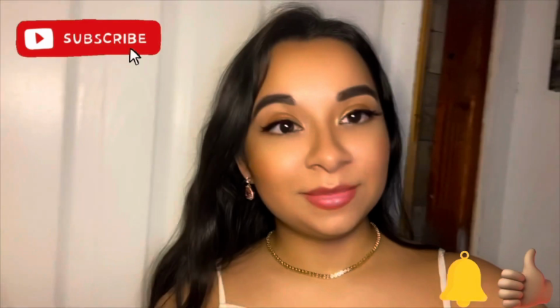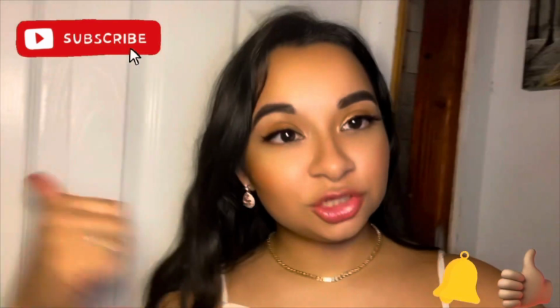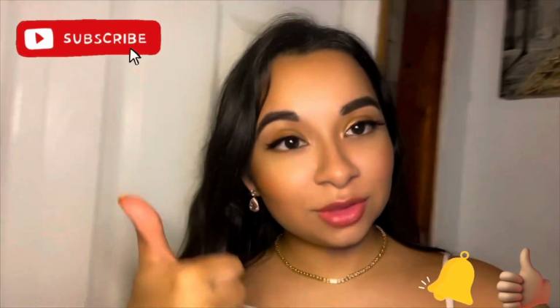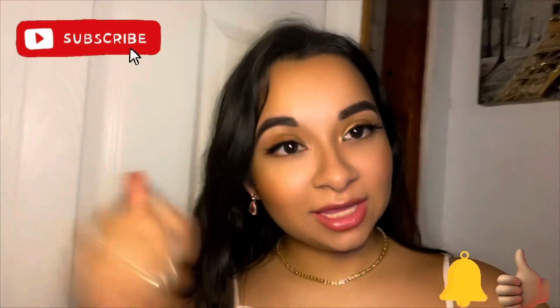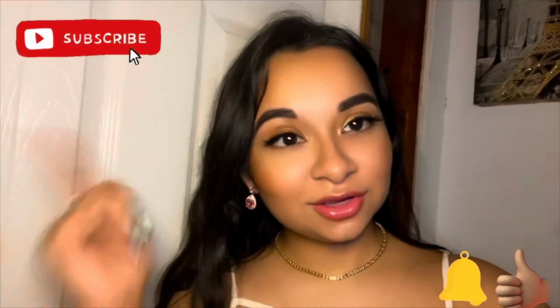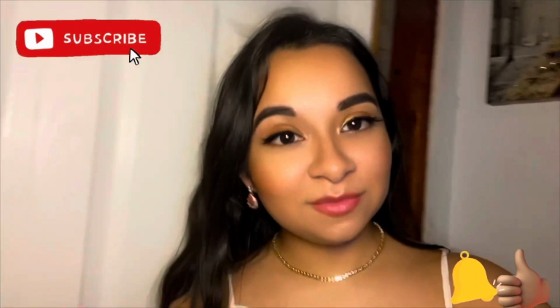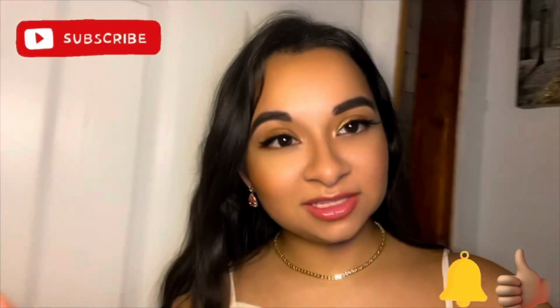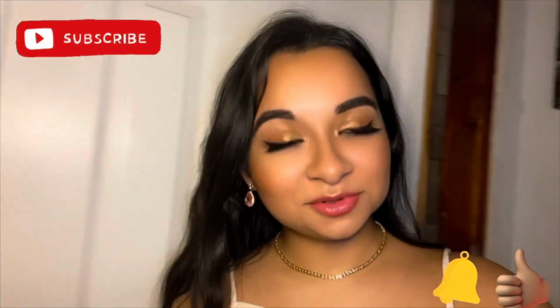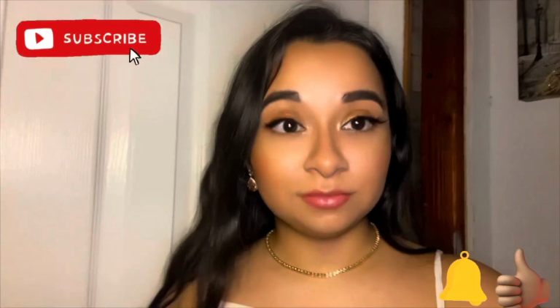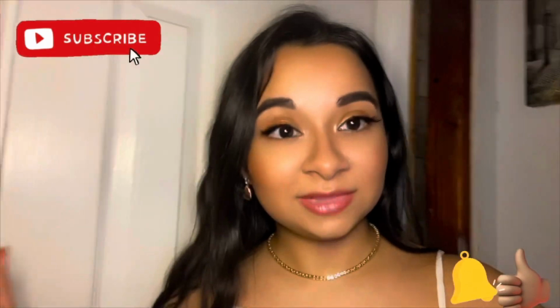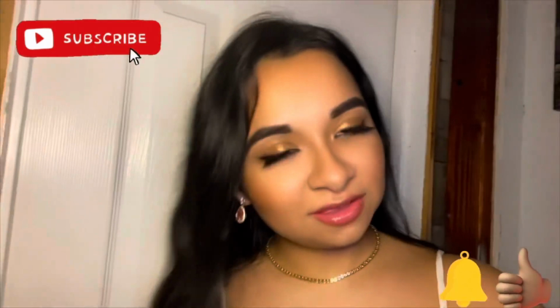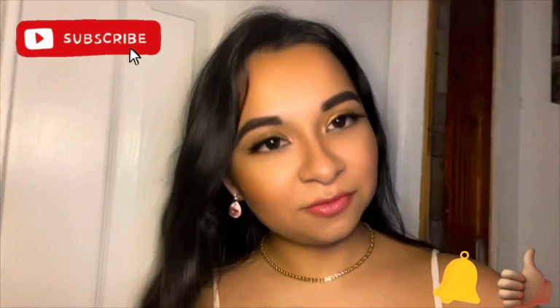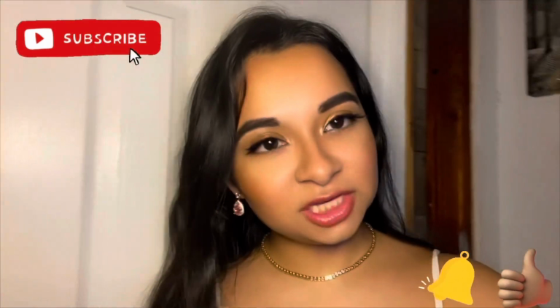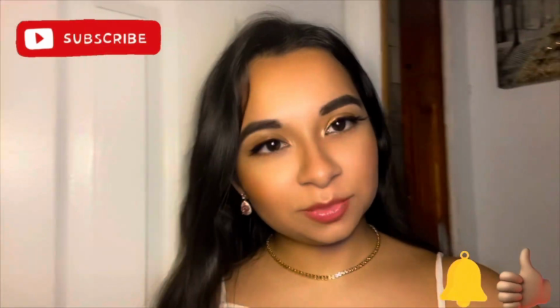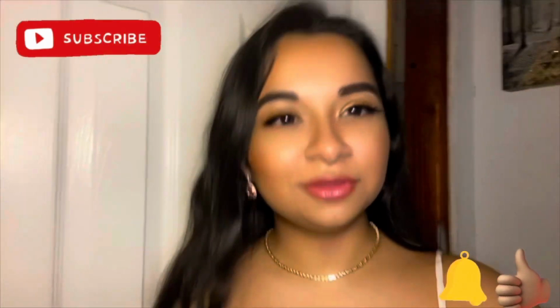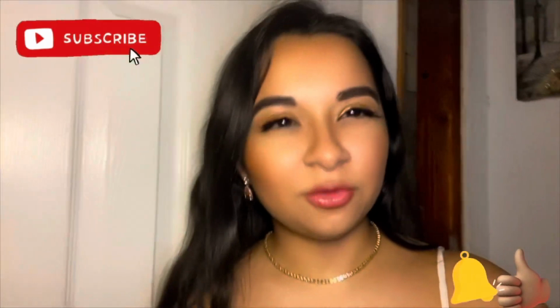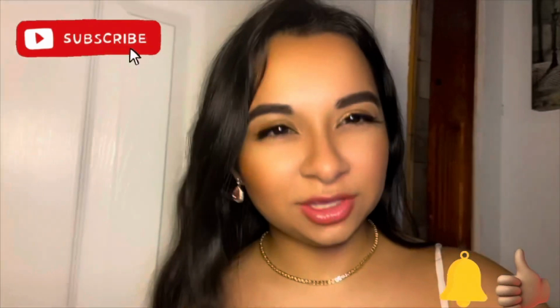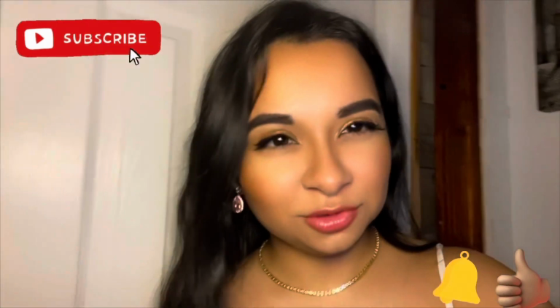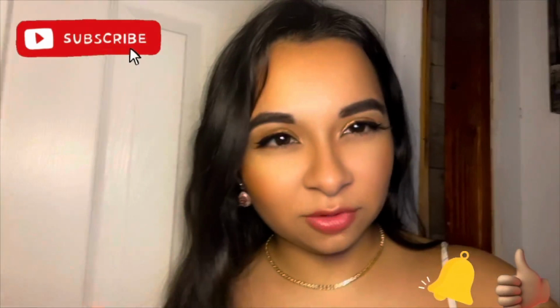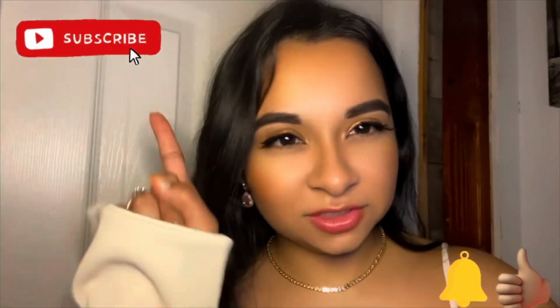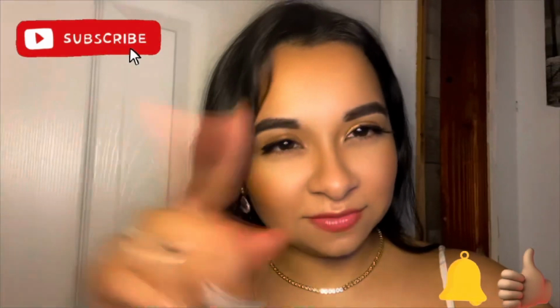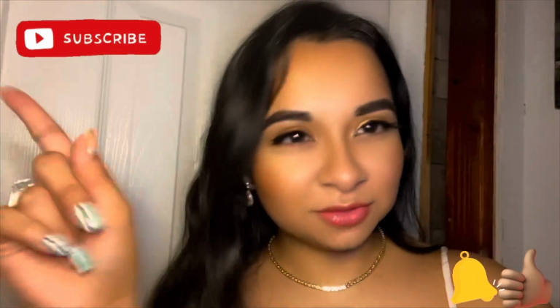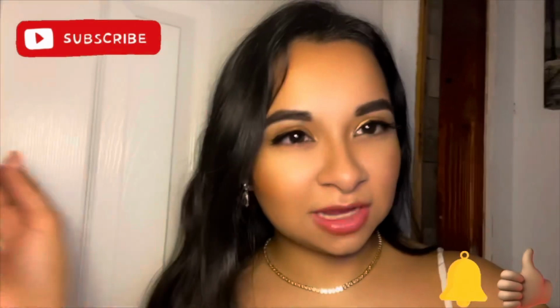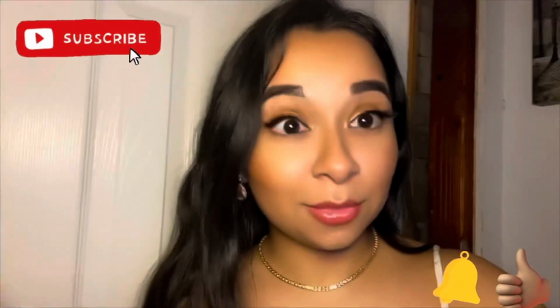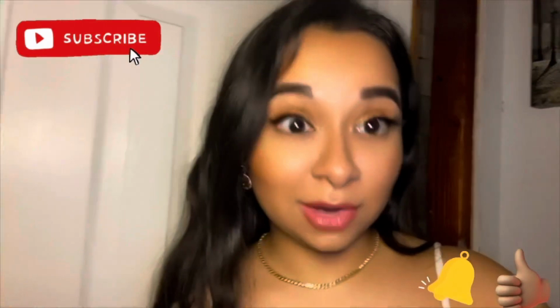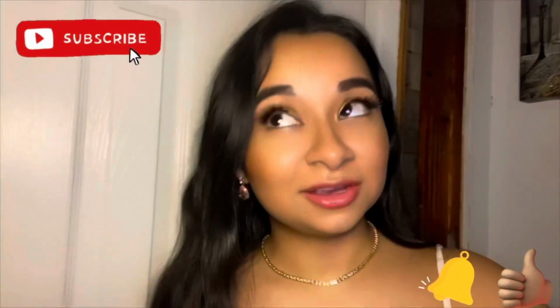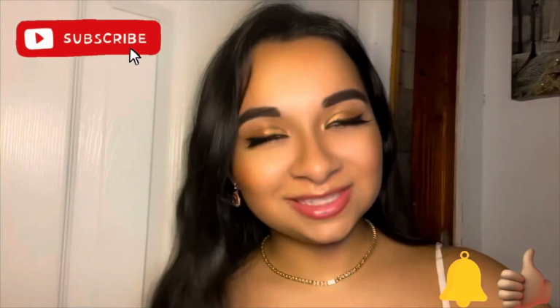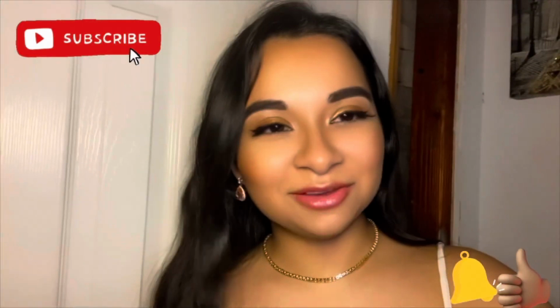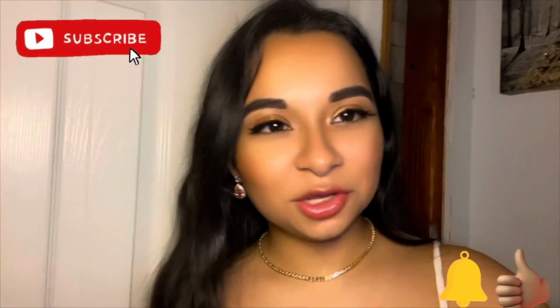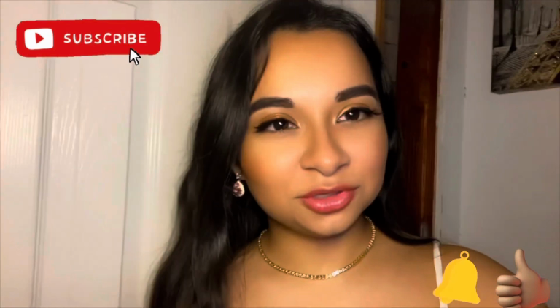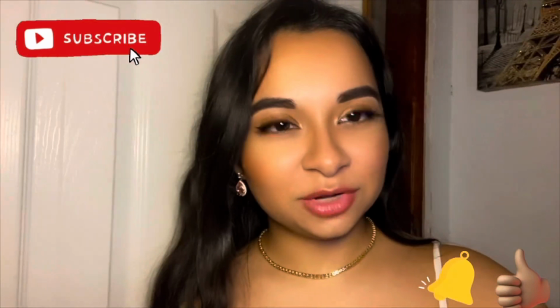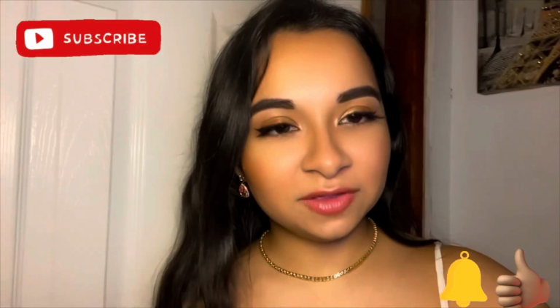Make sure you like, comment, and subscribe. Click the notification bell — that way YouTube notifies you every single time I upload a video.